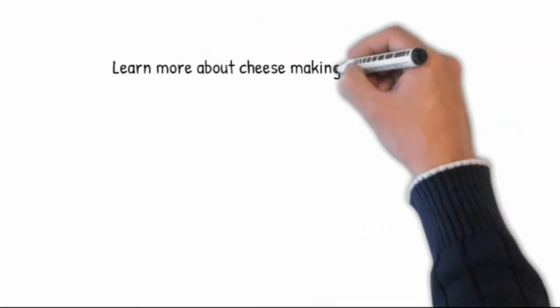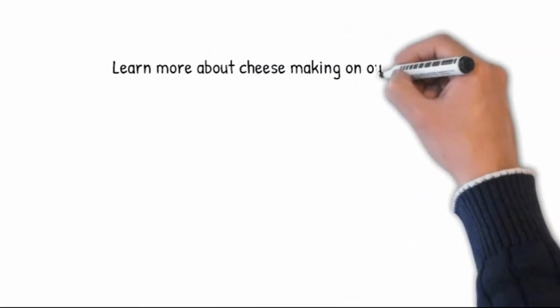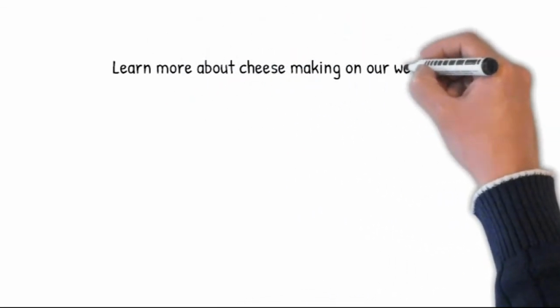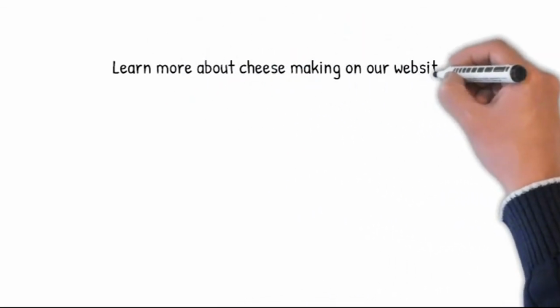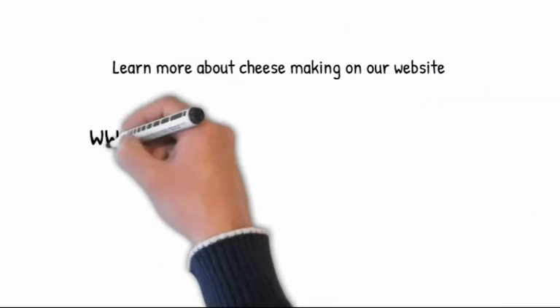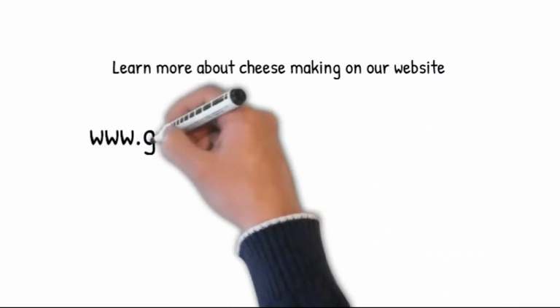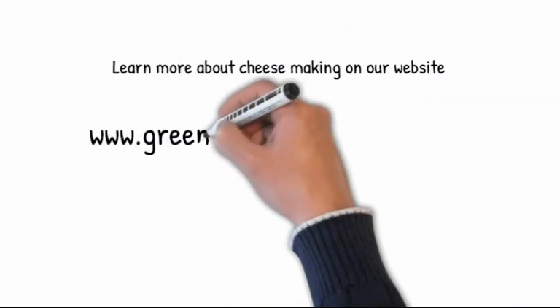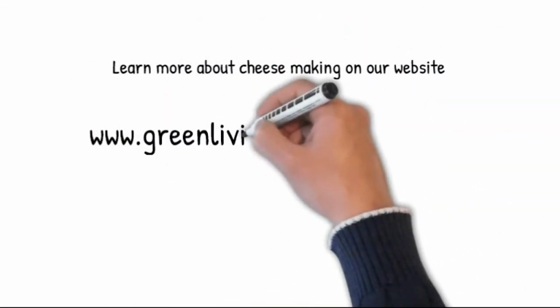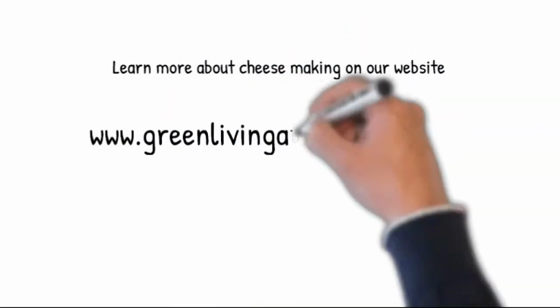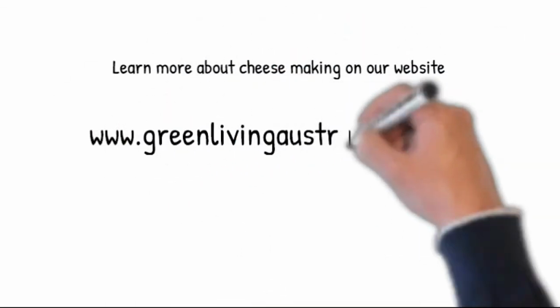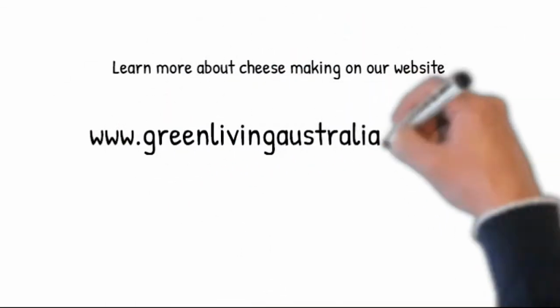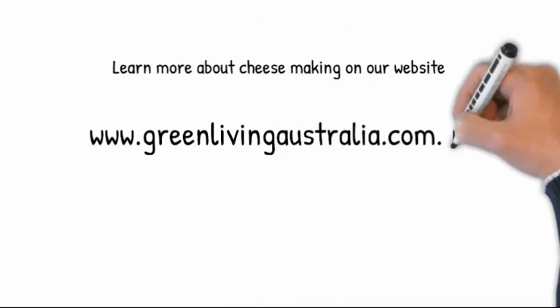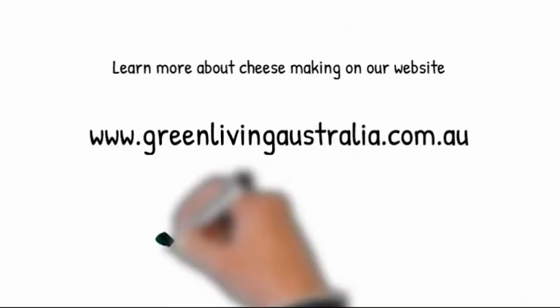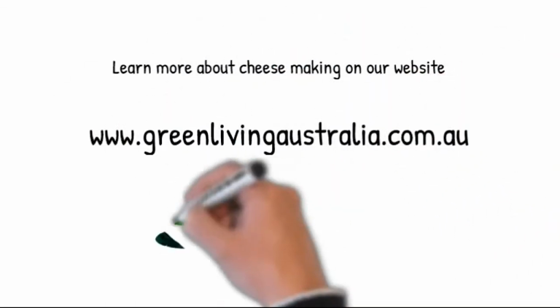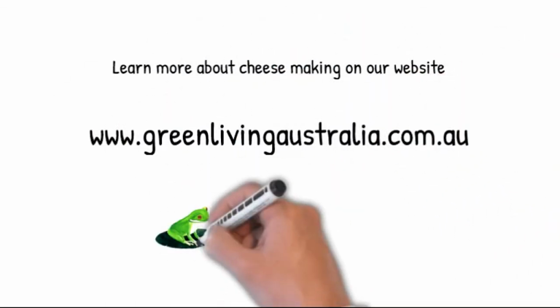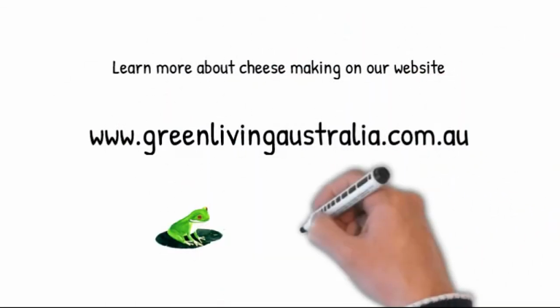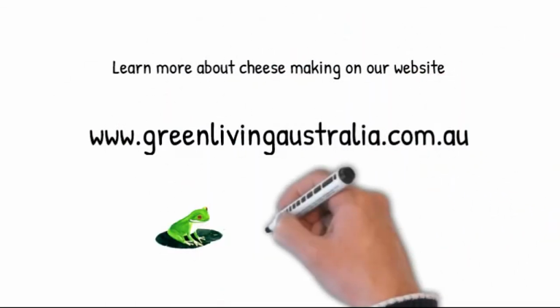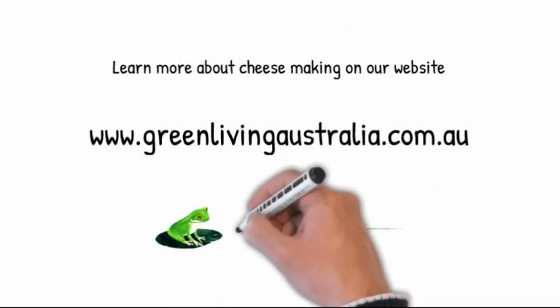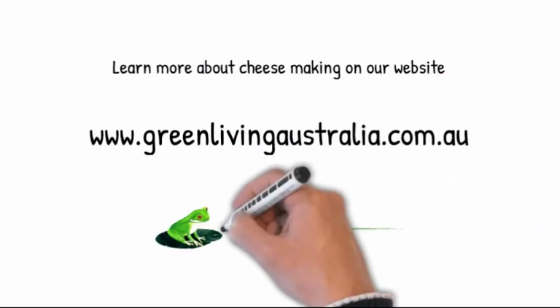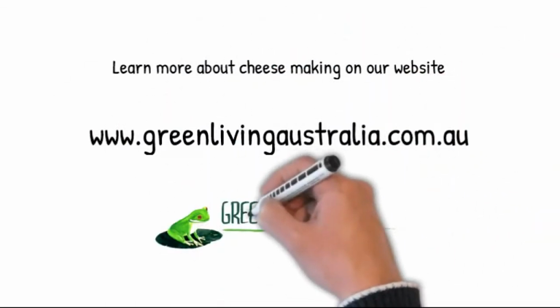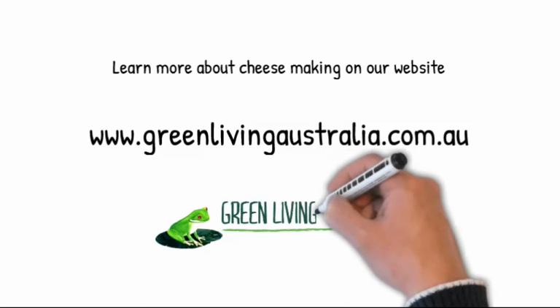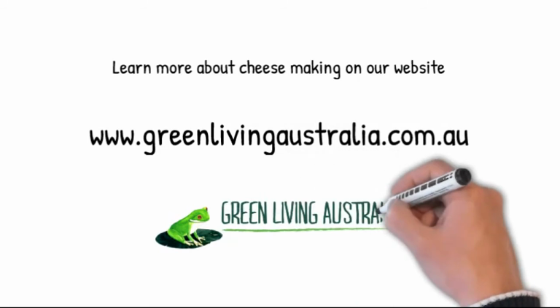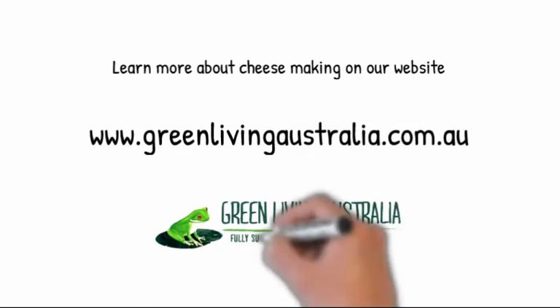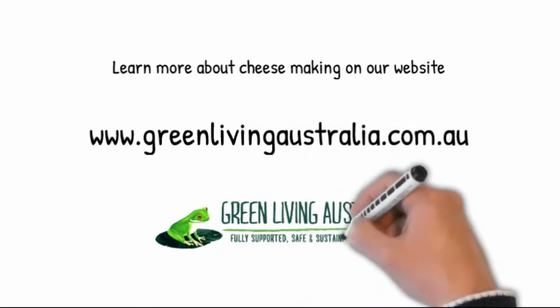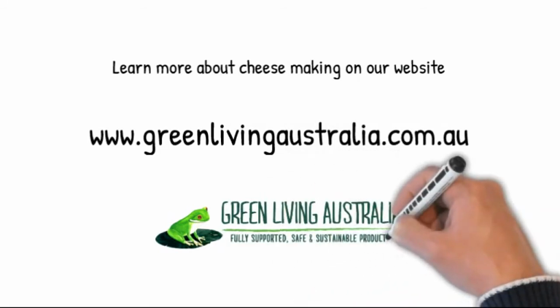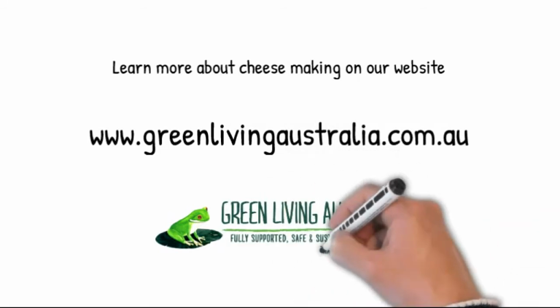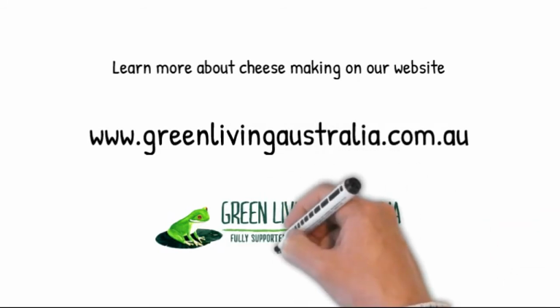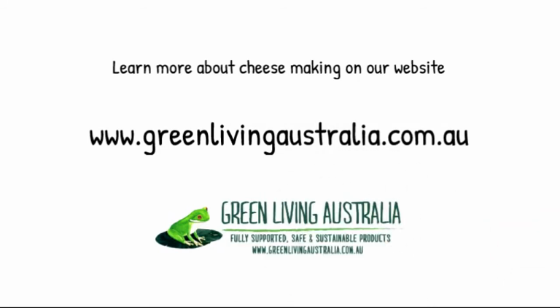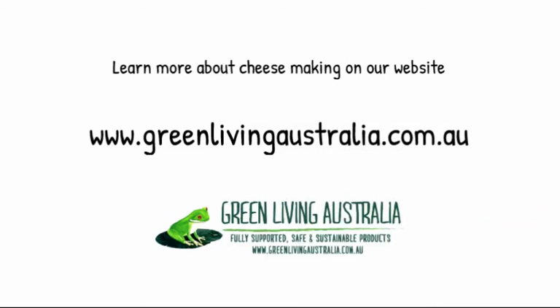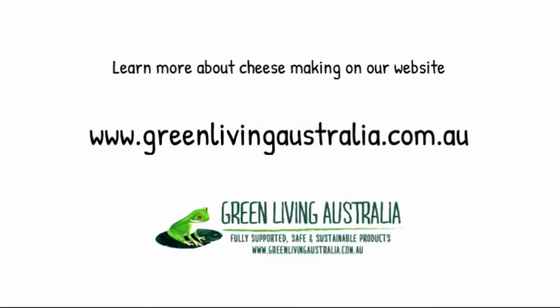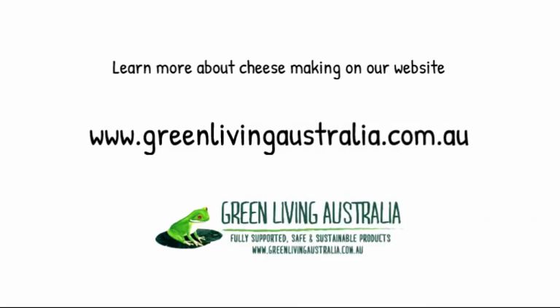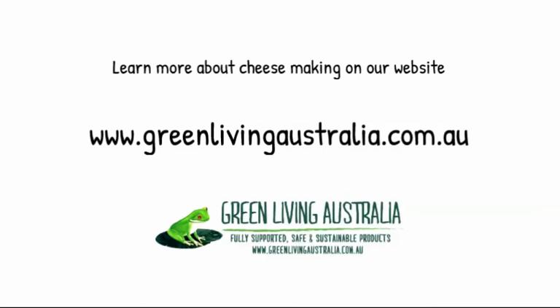Learn more about cheesemaking at greenlivingaustralia.com.au. Thank you.